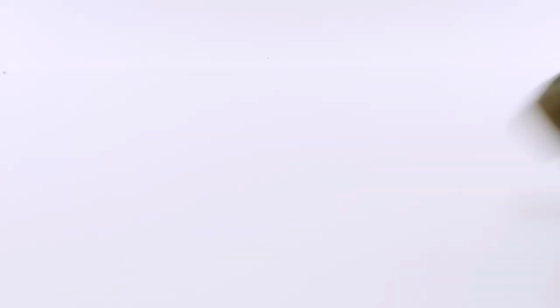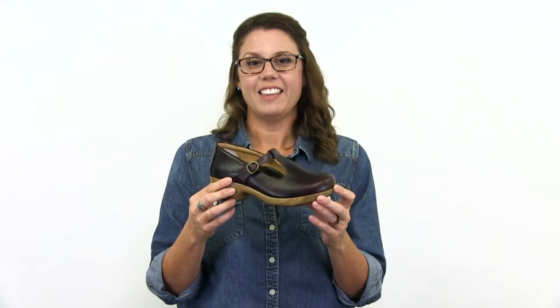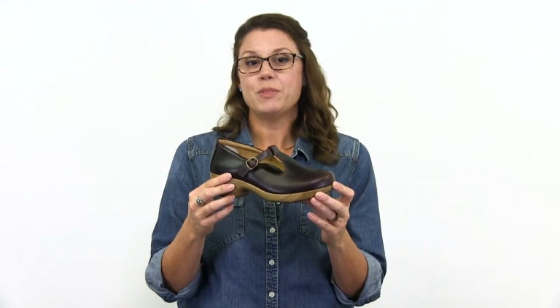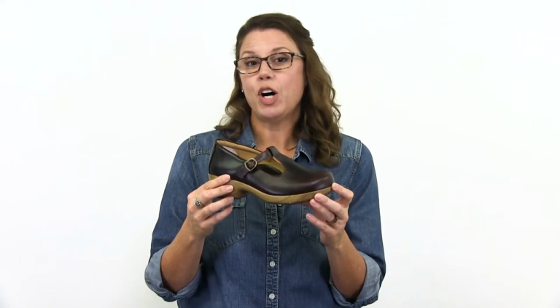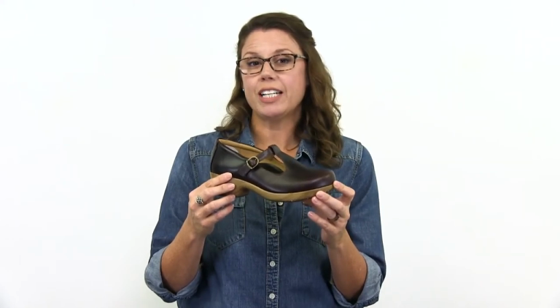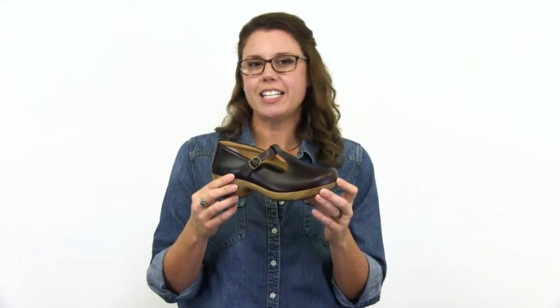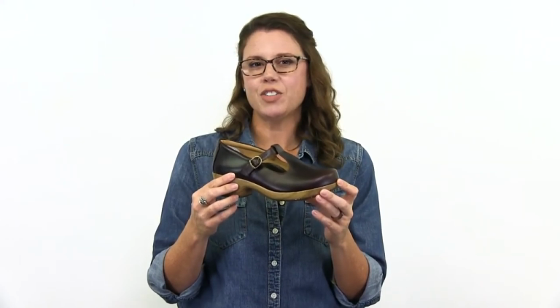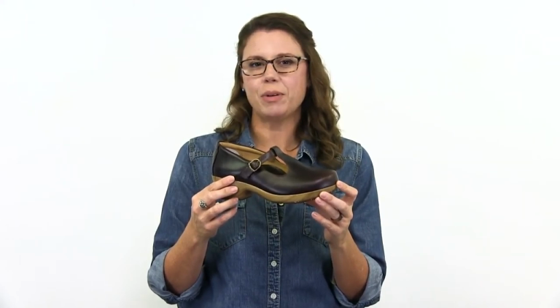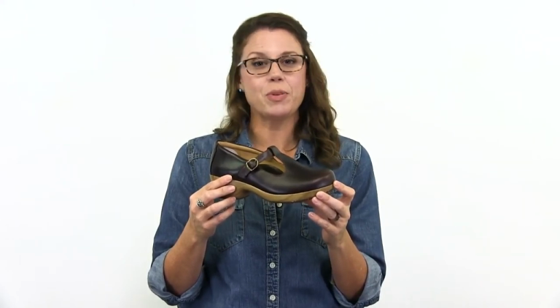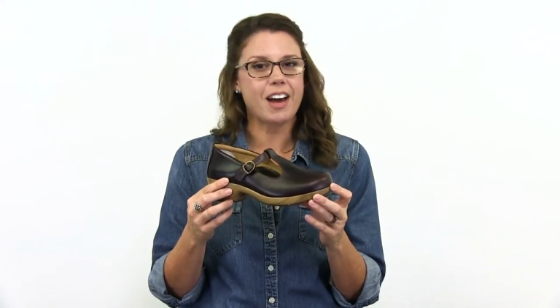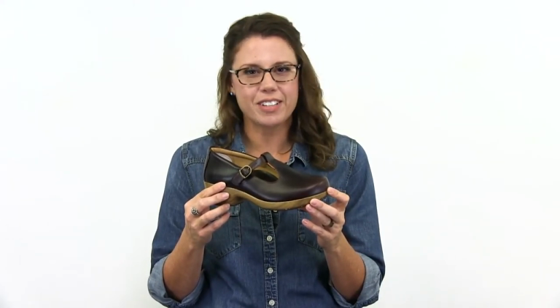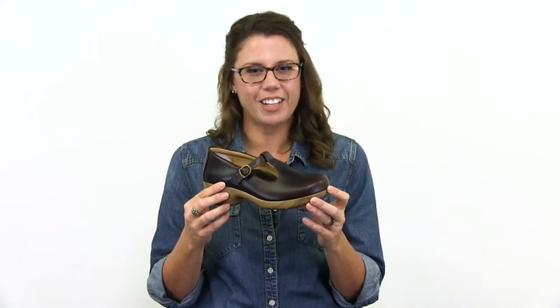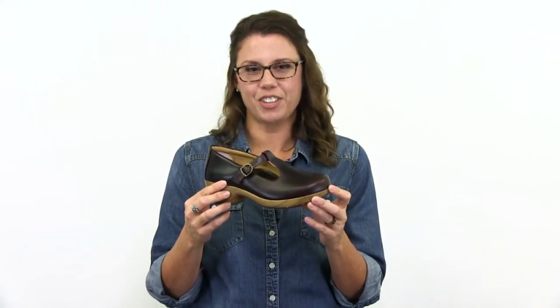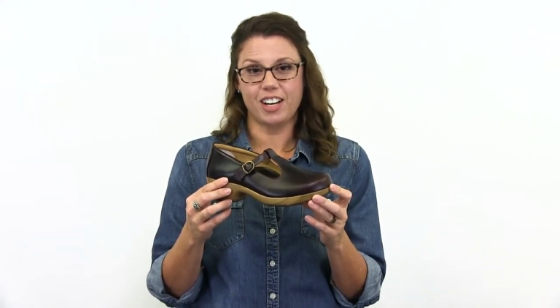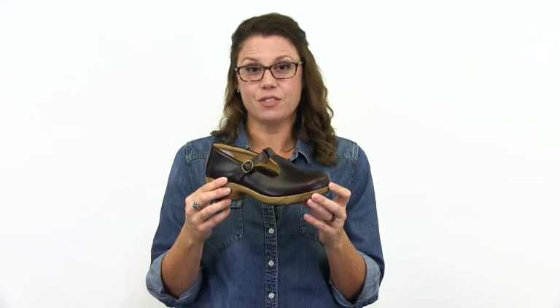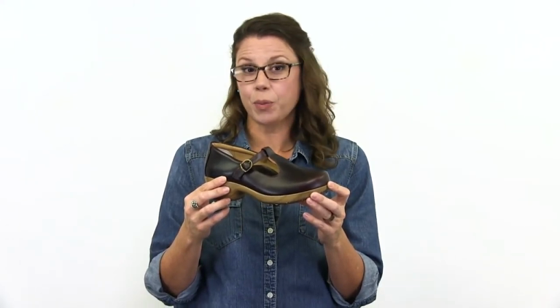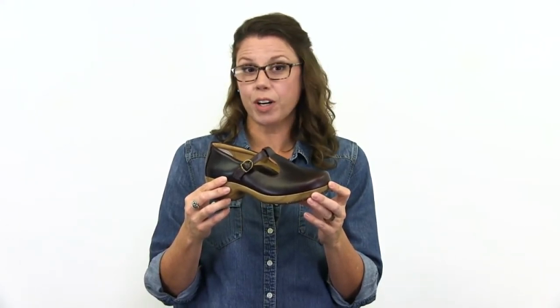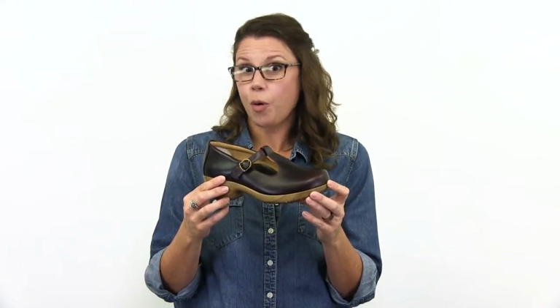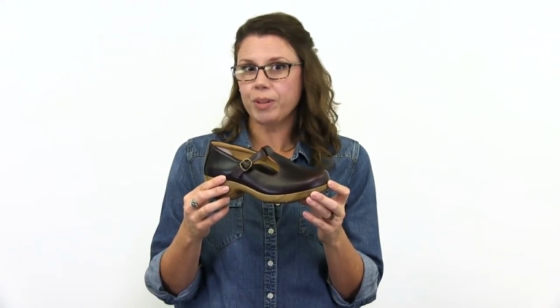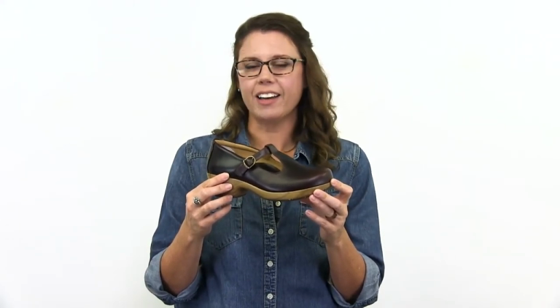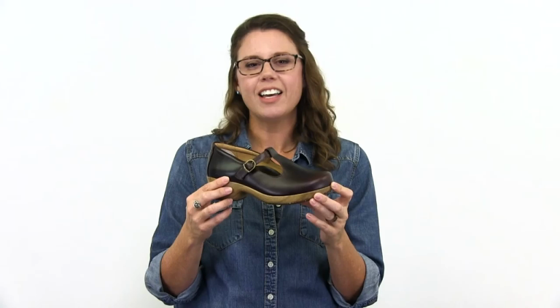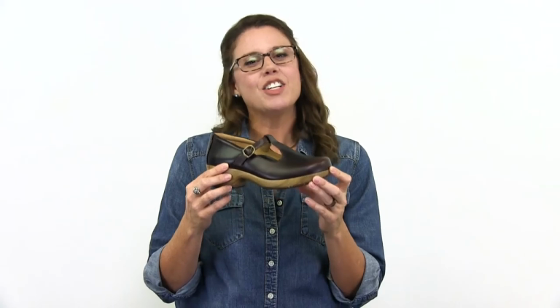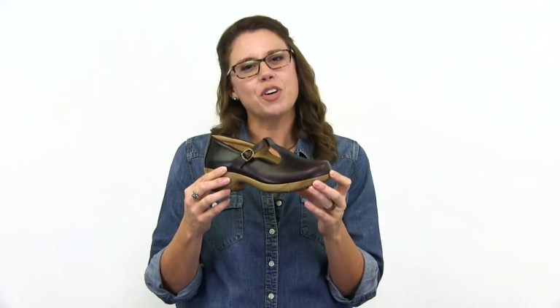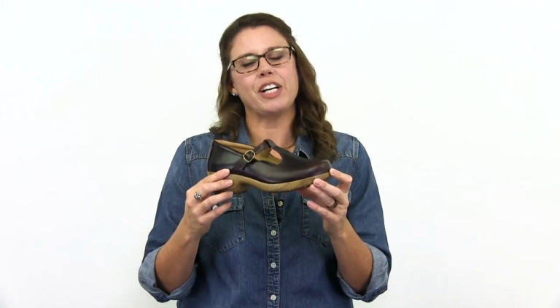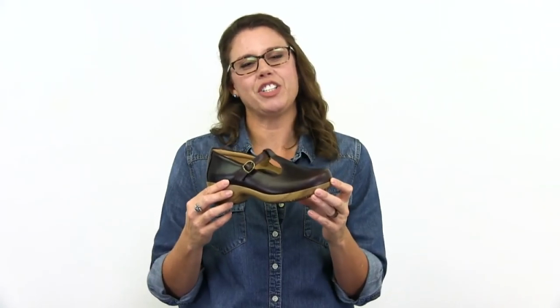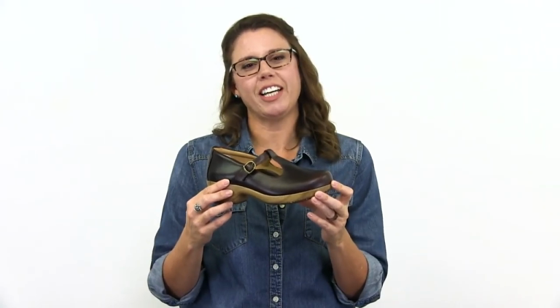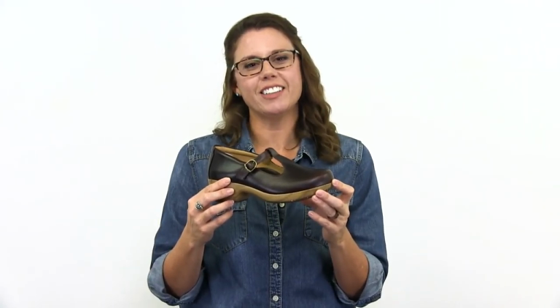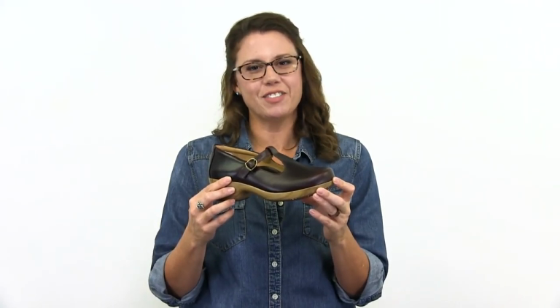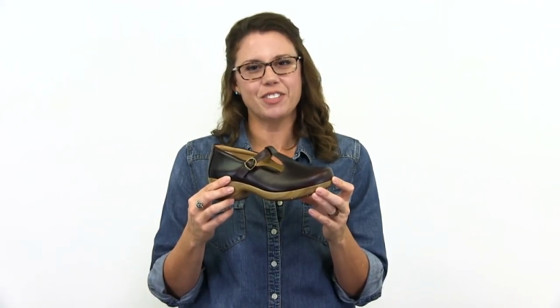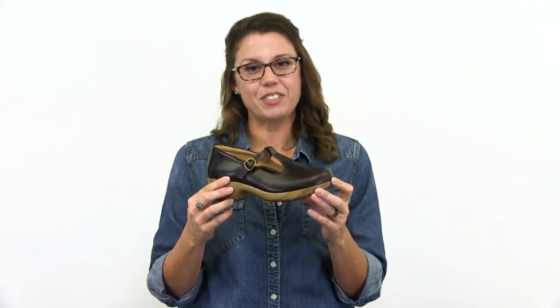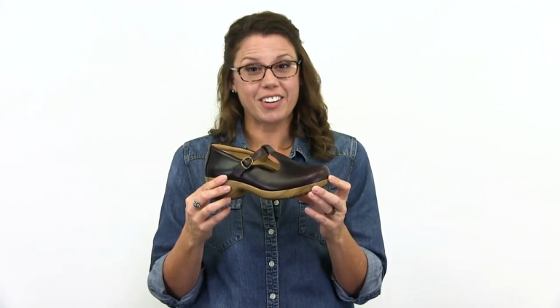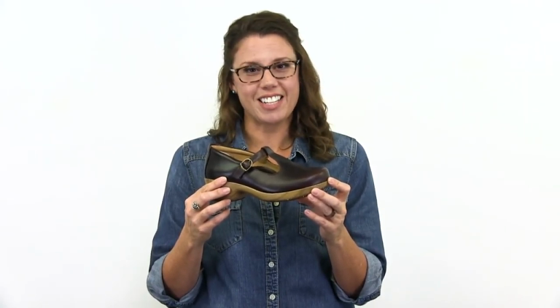This mahogany T-Strap goes with everything in your closet for work or play. Don't forget to check out the Comfort Forever Guarantee.